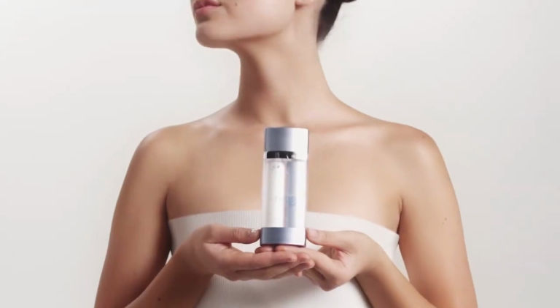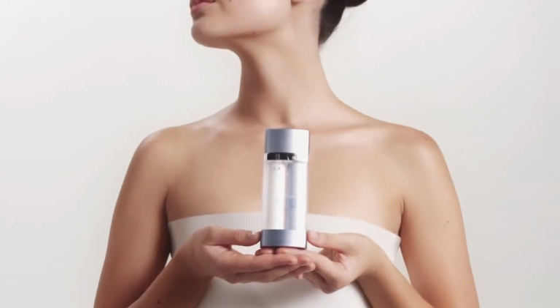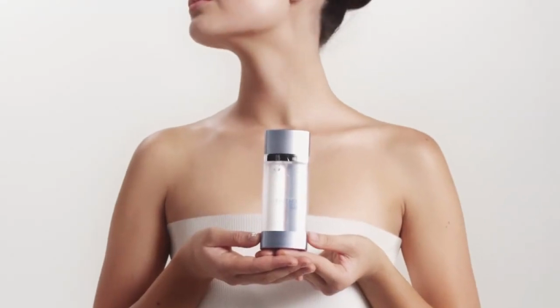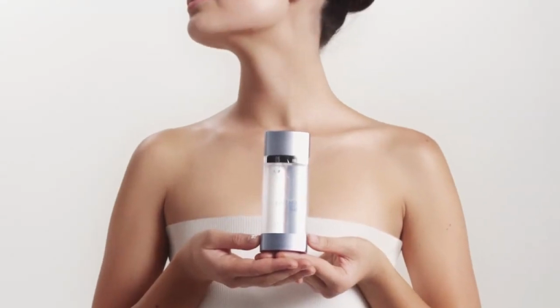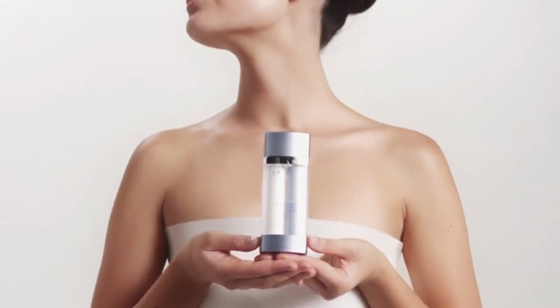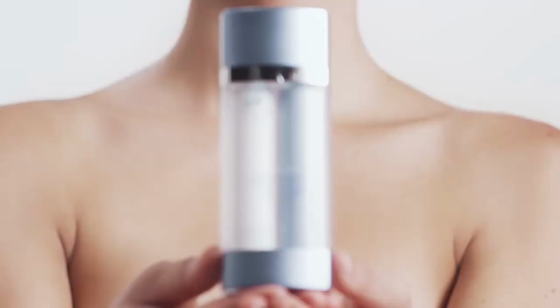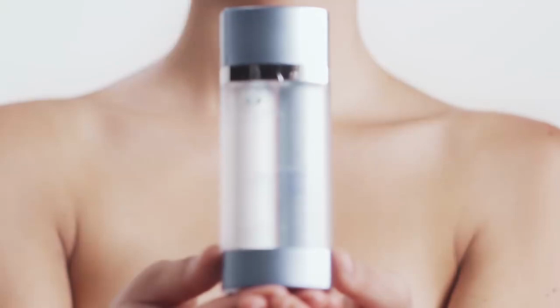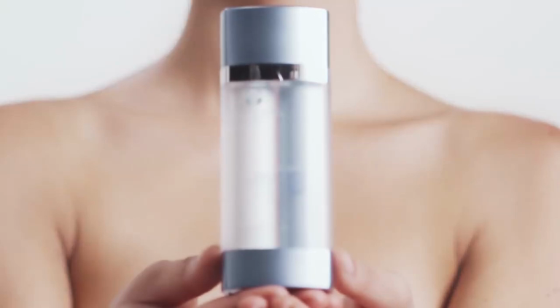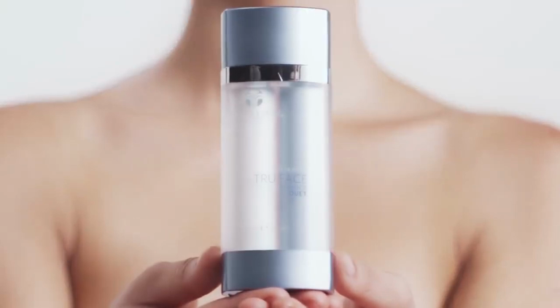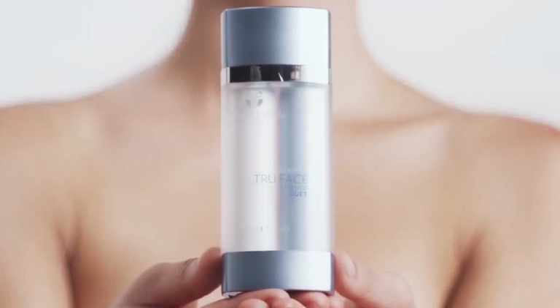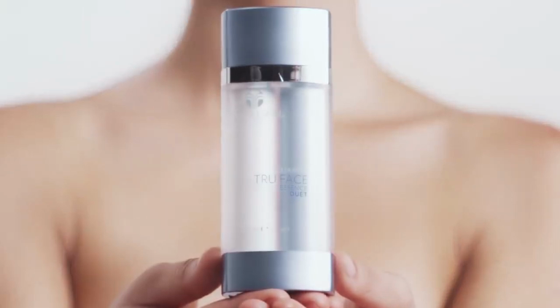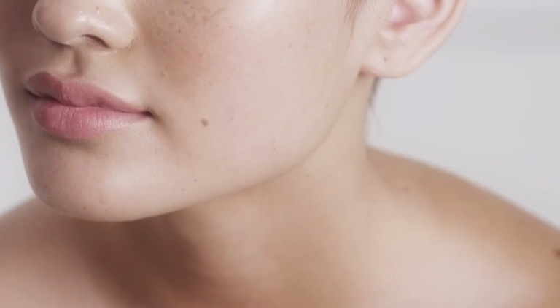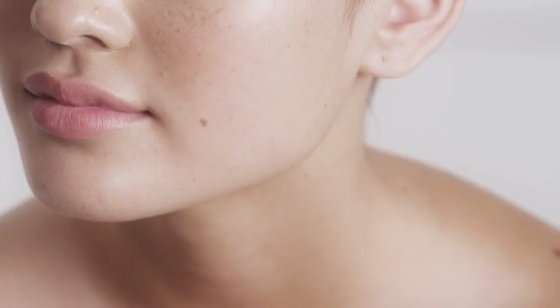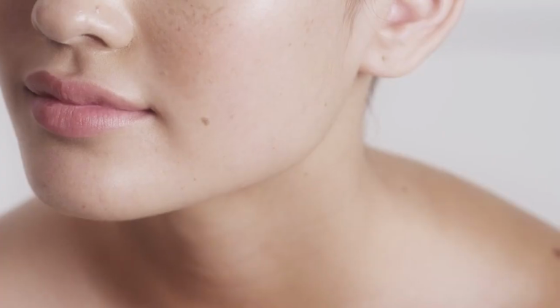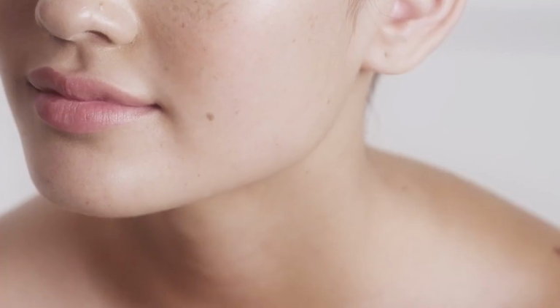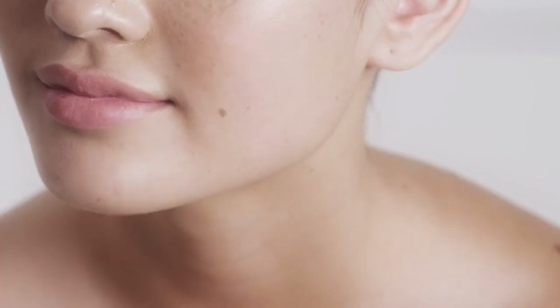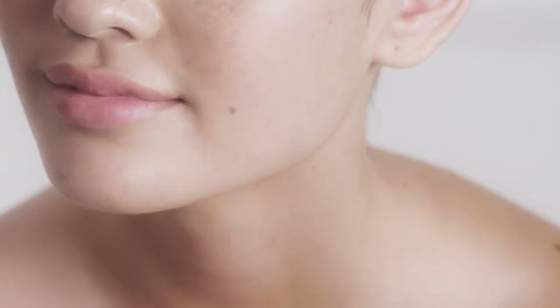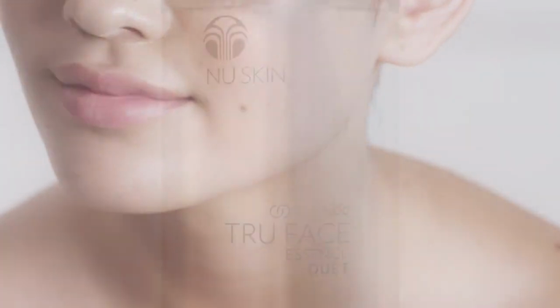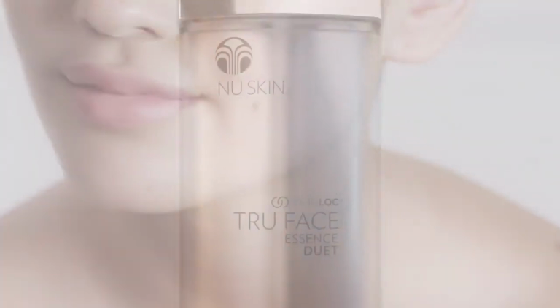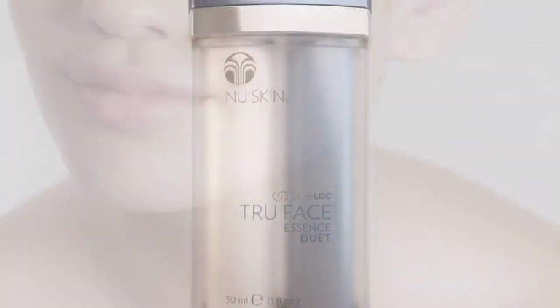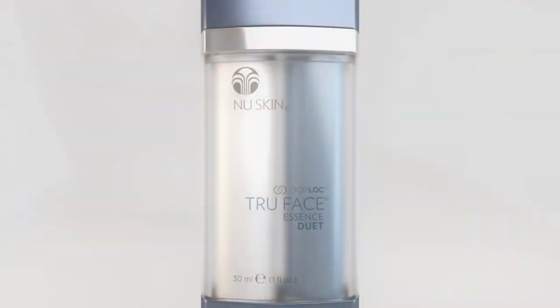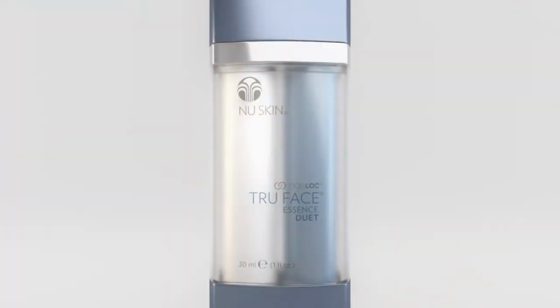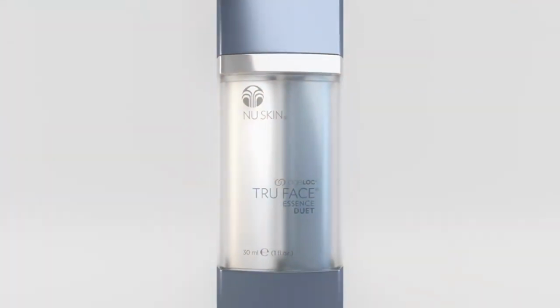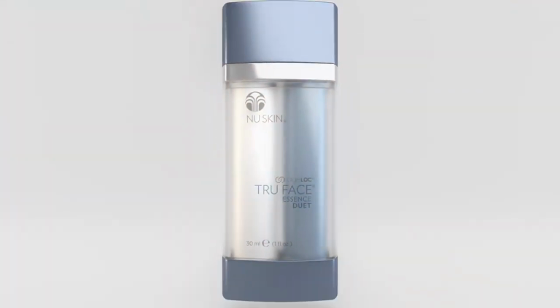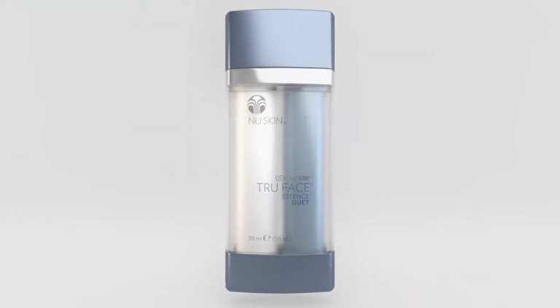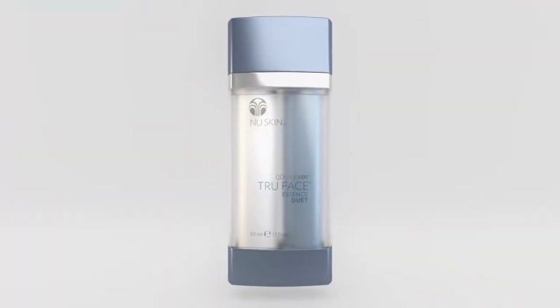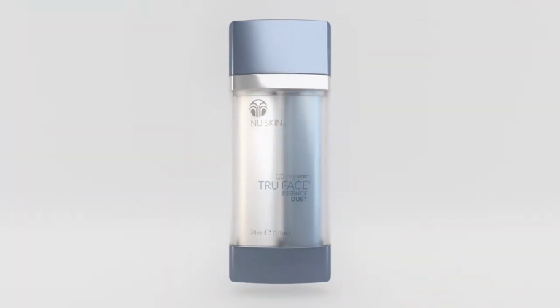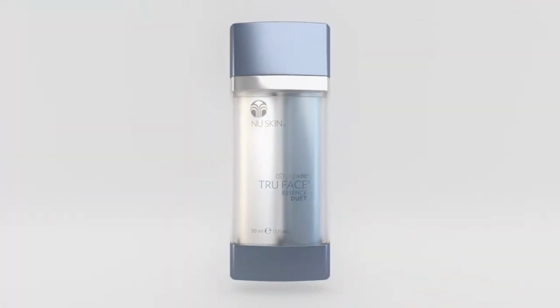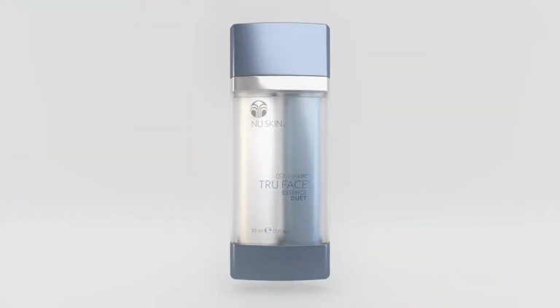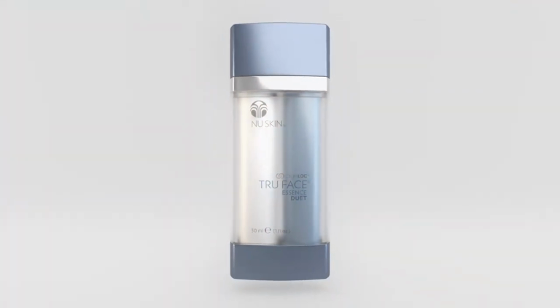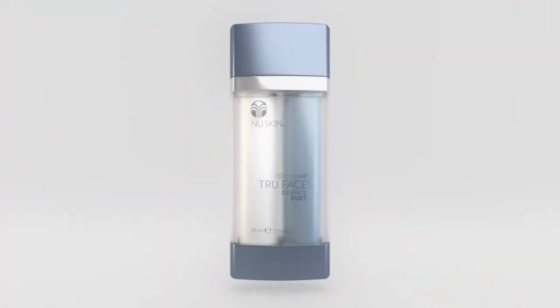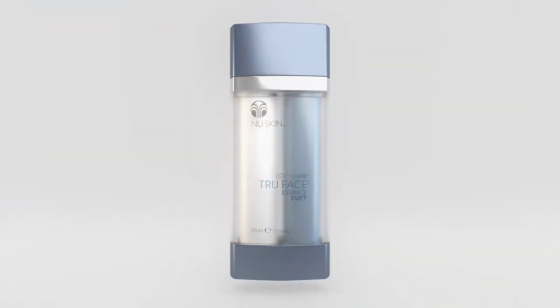Dare to reveal smooth, toned looking skin with Agelok True Face Essence Duet.